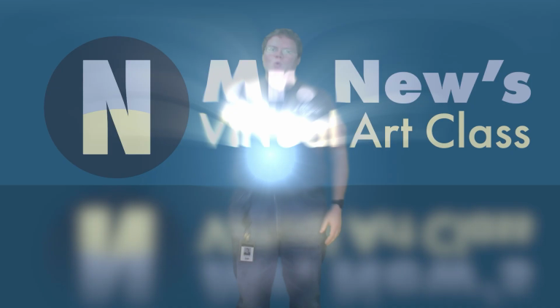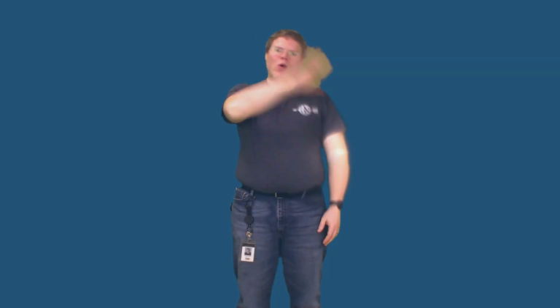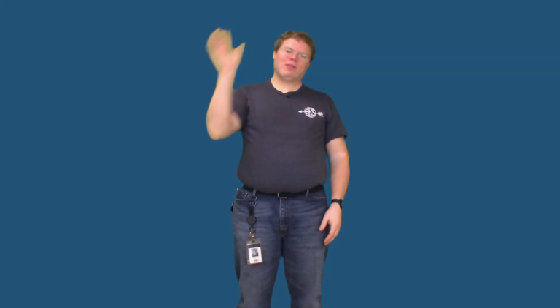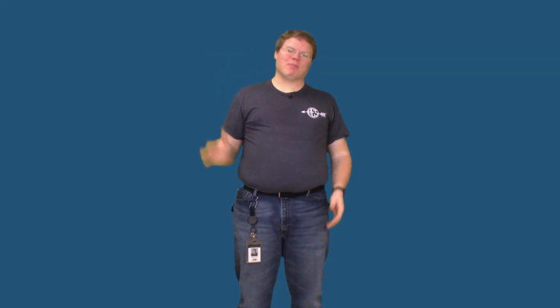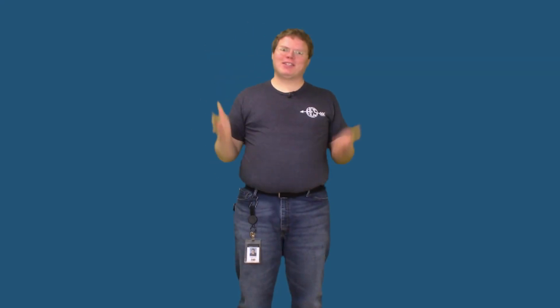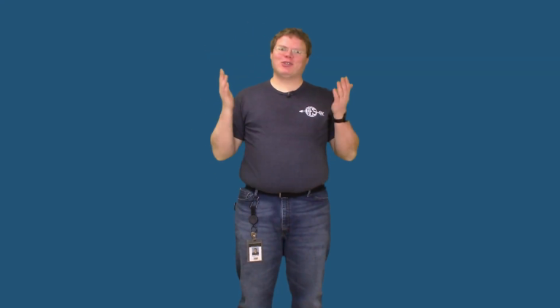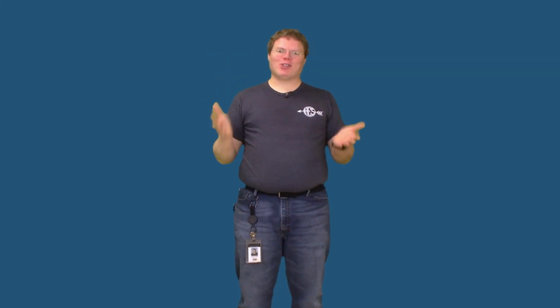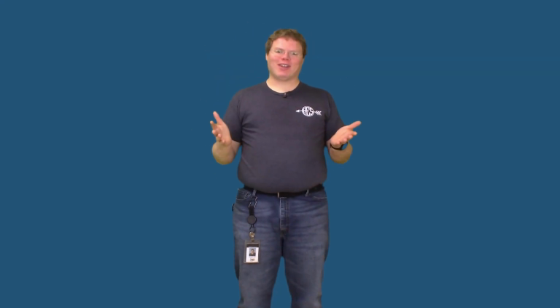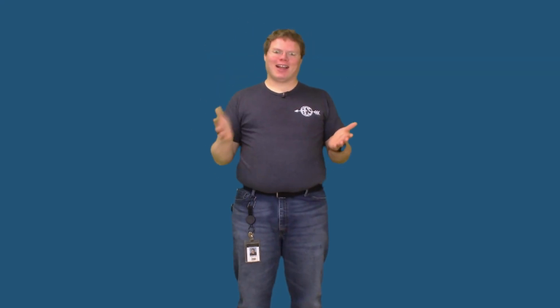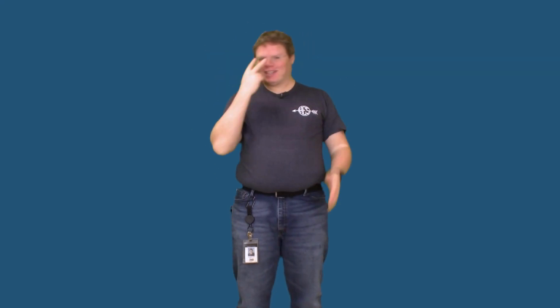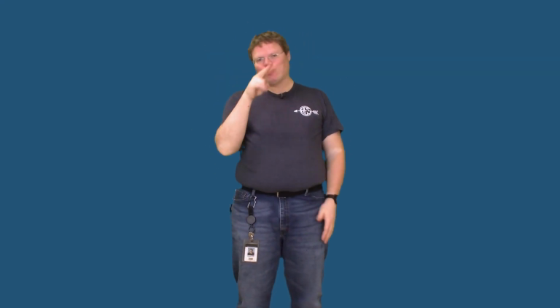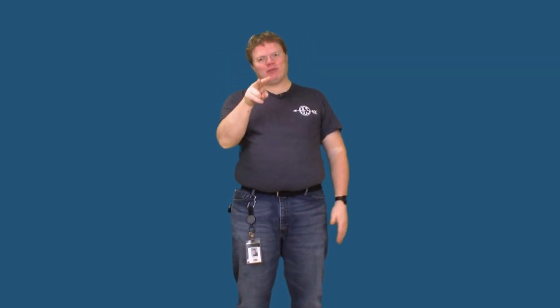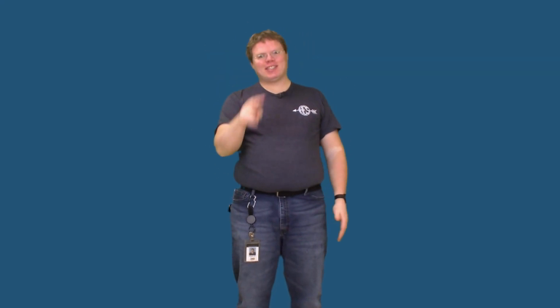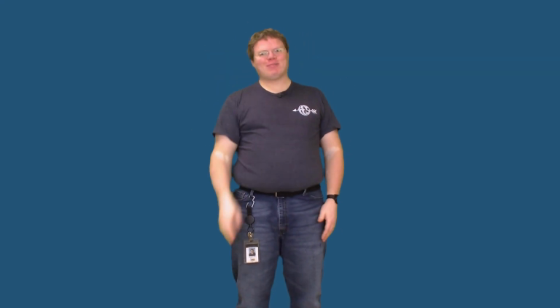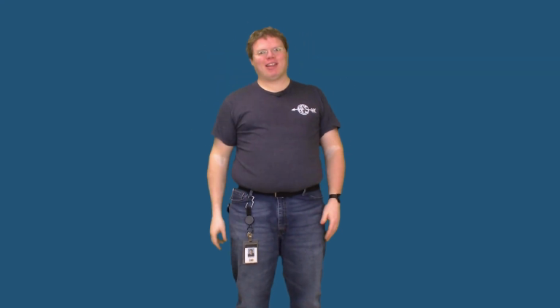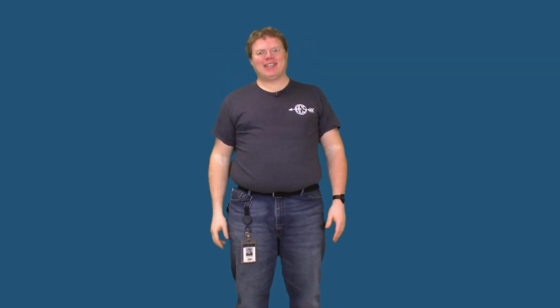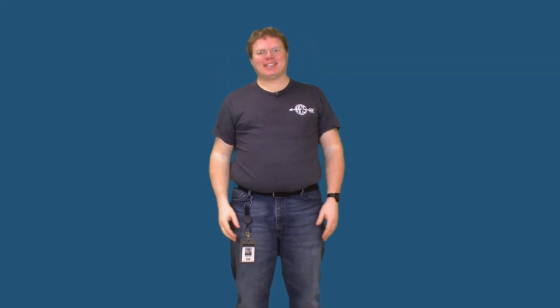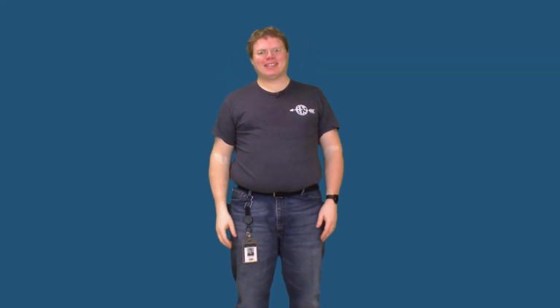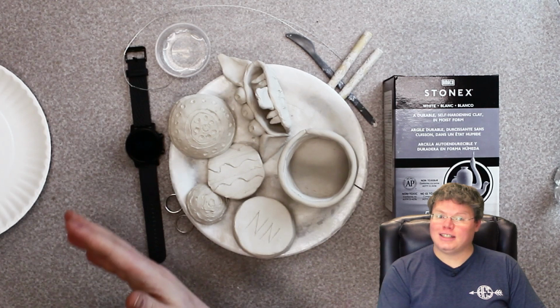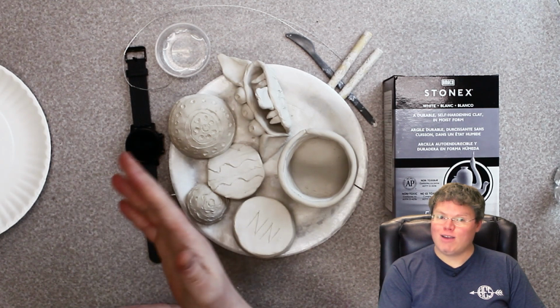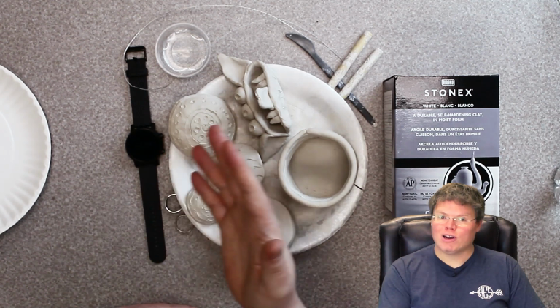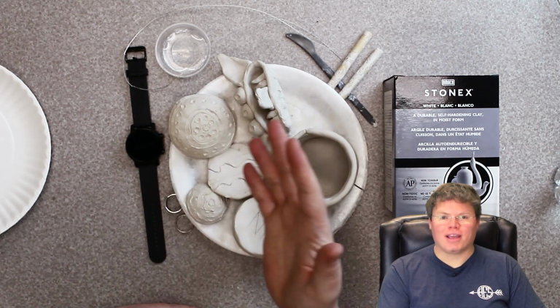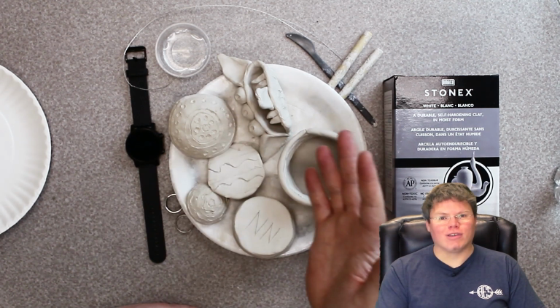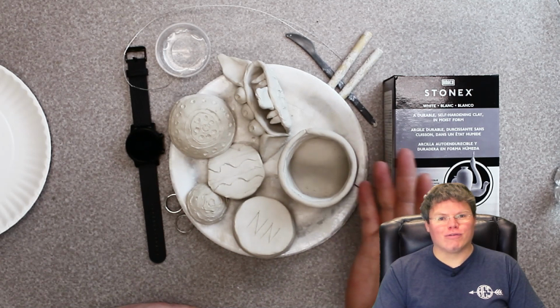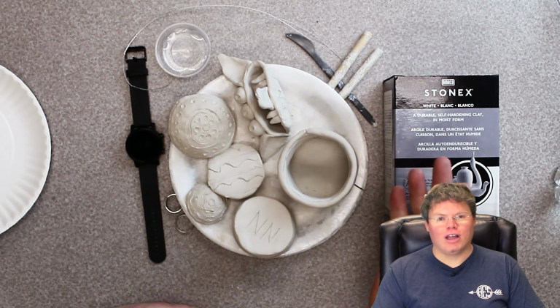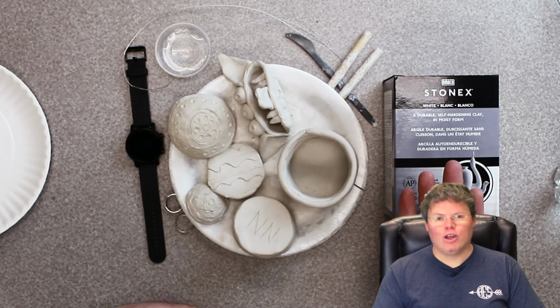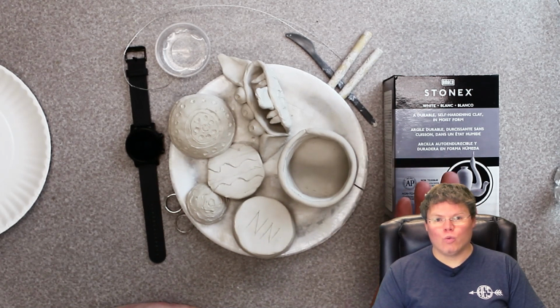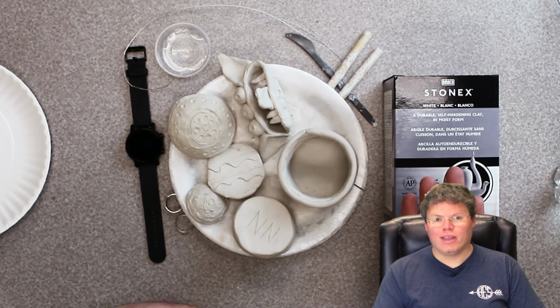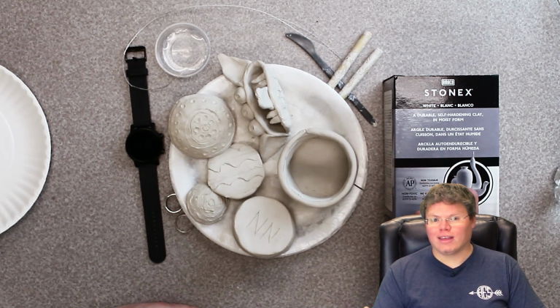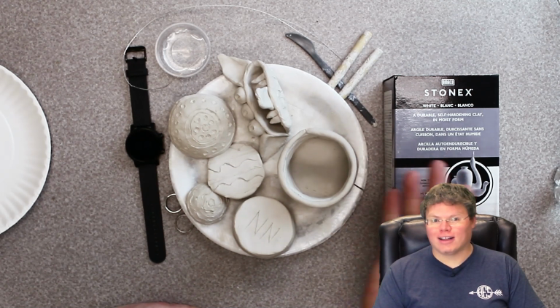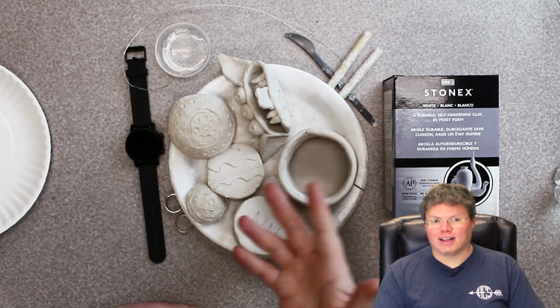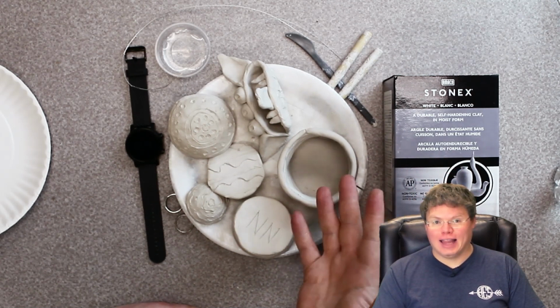Welcome to Mr. New's art class. It's wonderful to see your smiling faces. Today we're going to be having fun with clay.